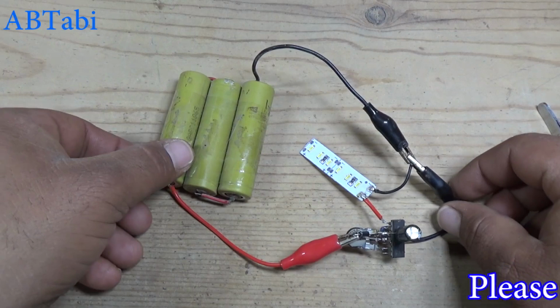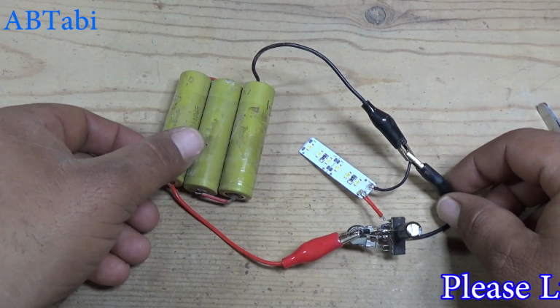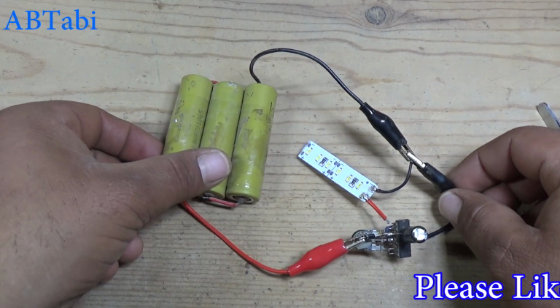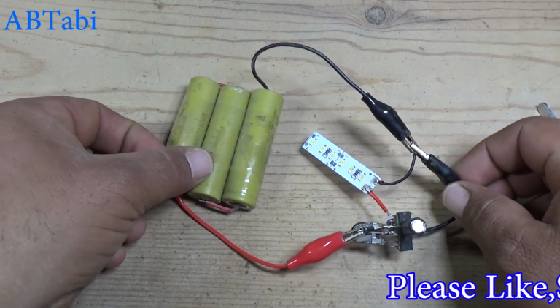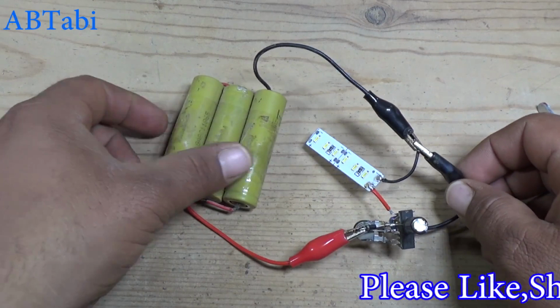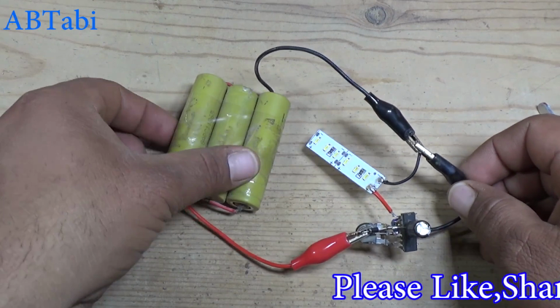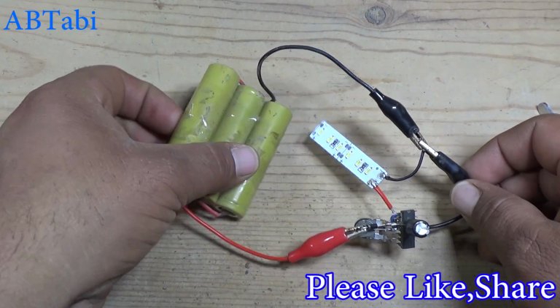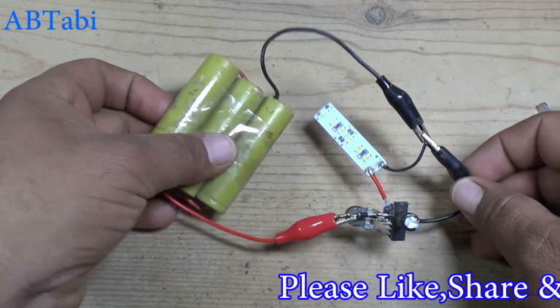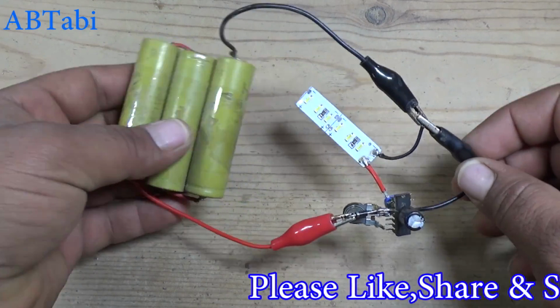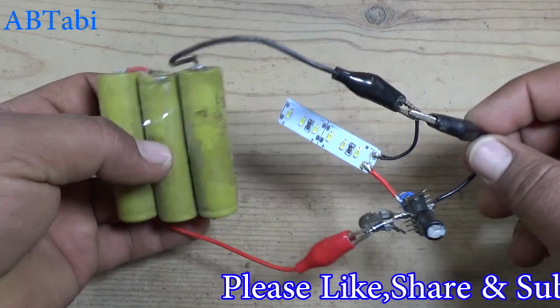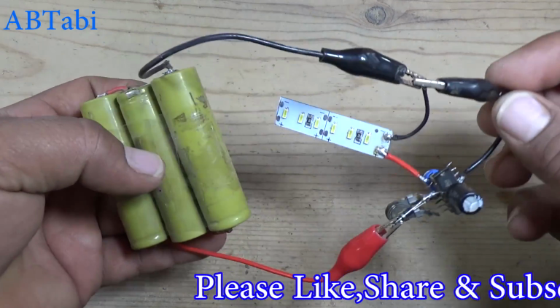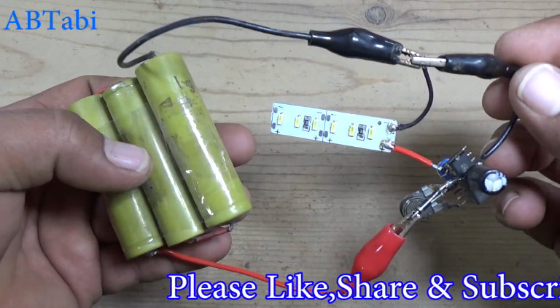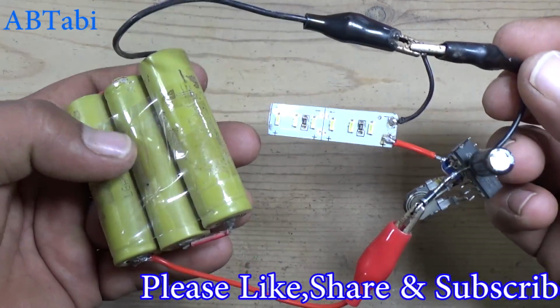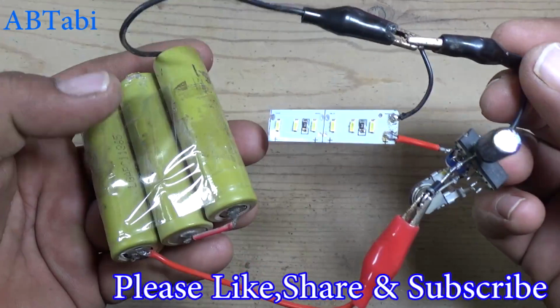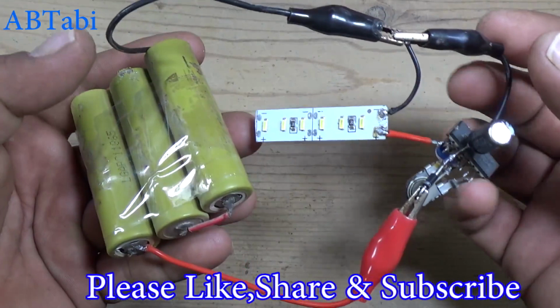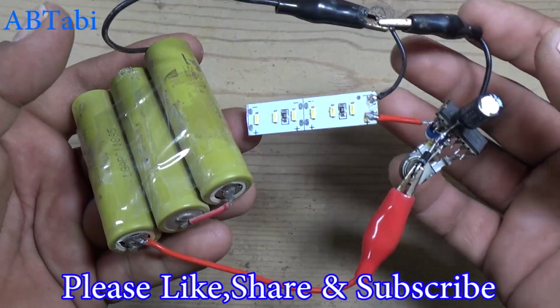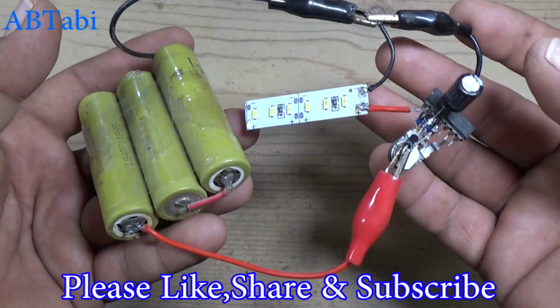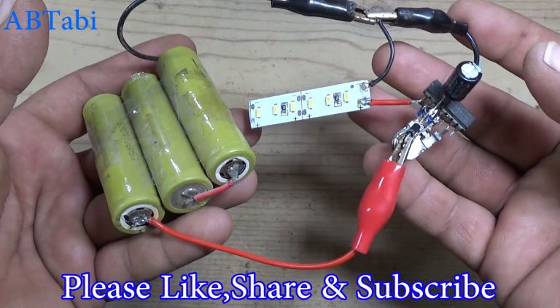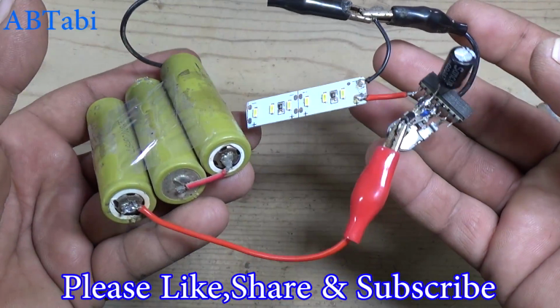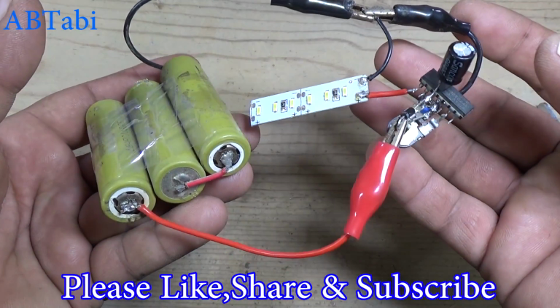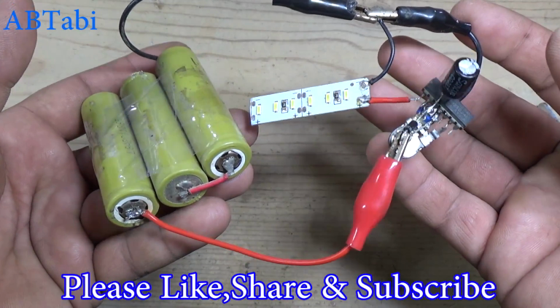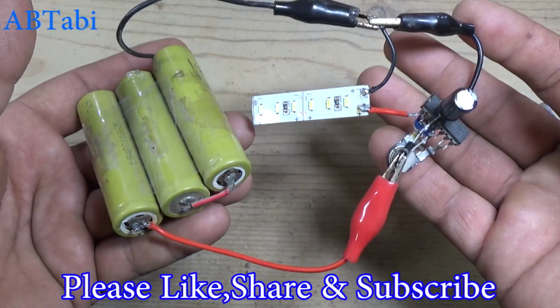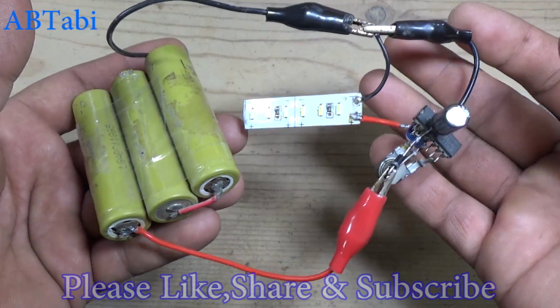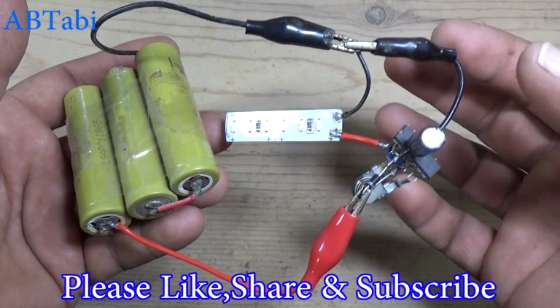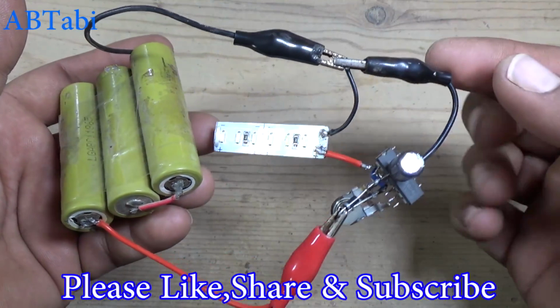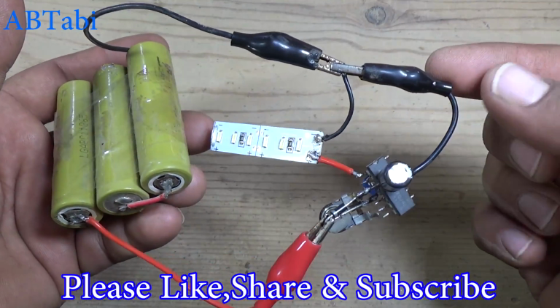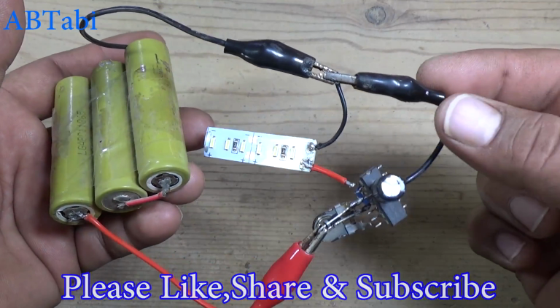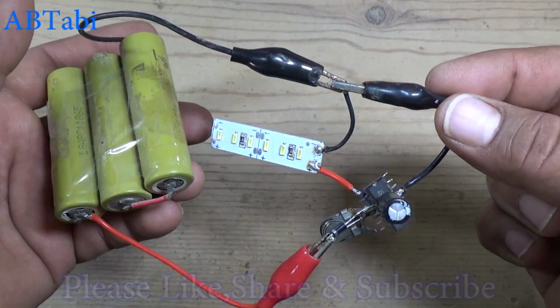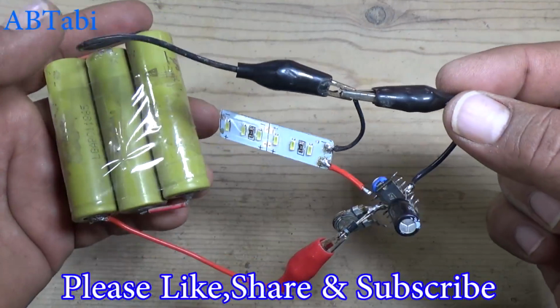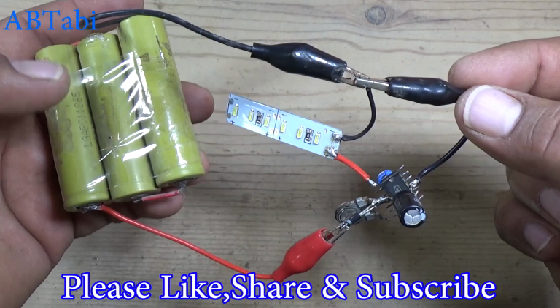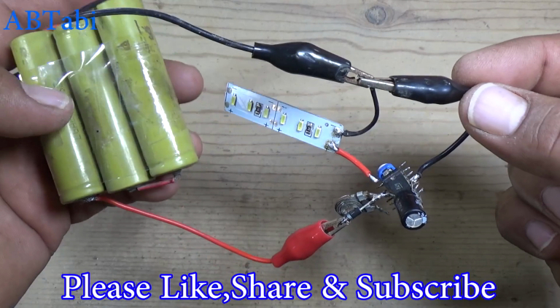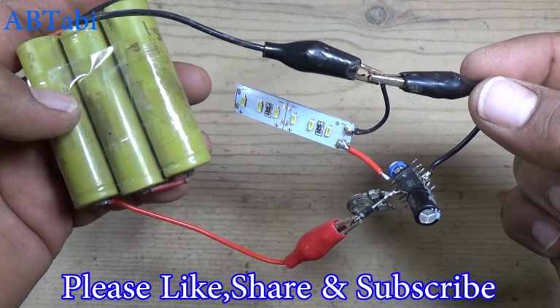Thanks for watching. I hope you enjoy this tutorial. Please like, share, and subscribe for more videos.